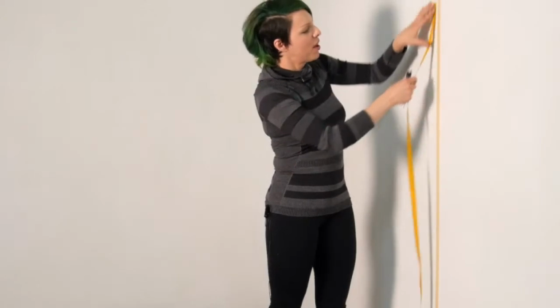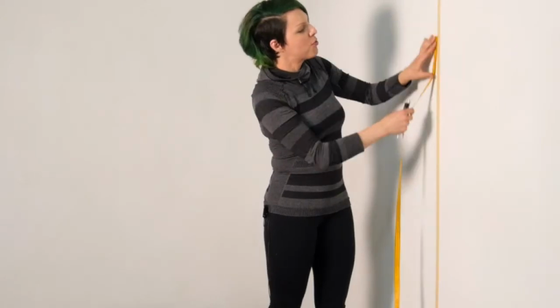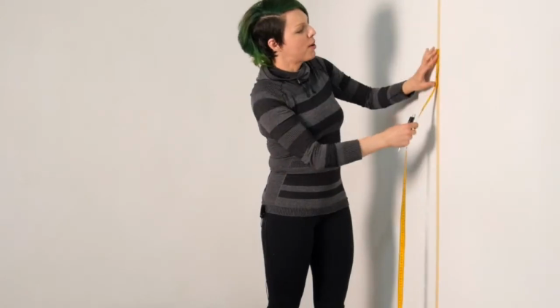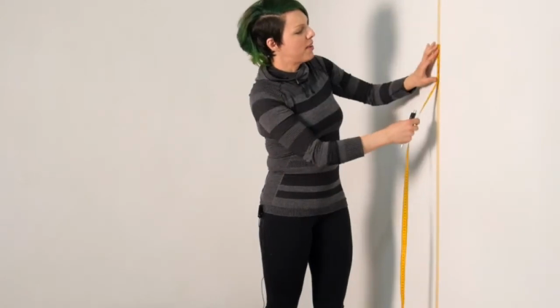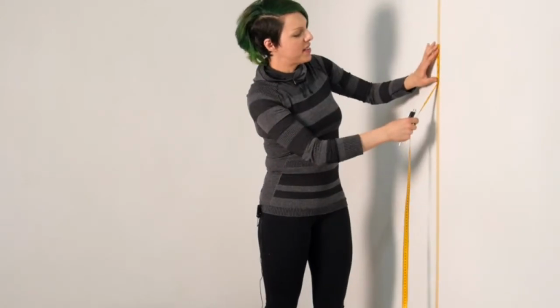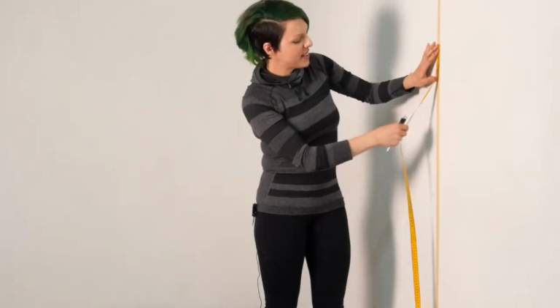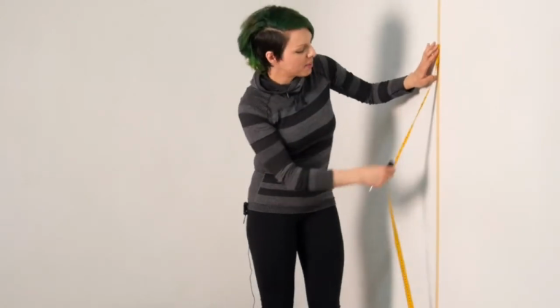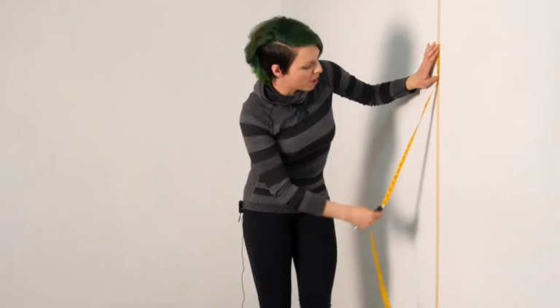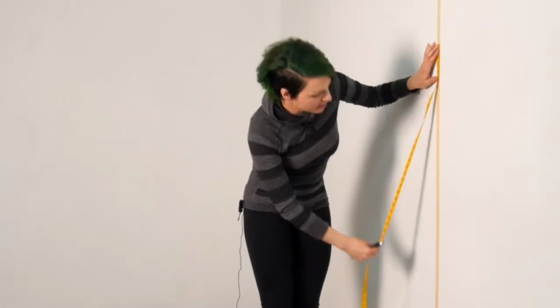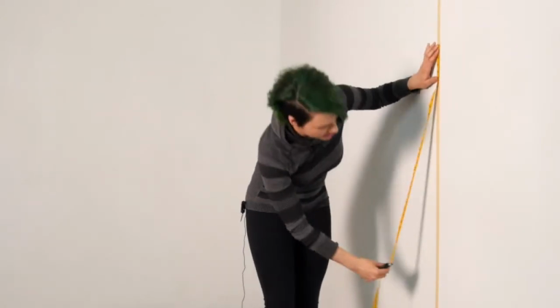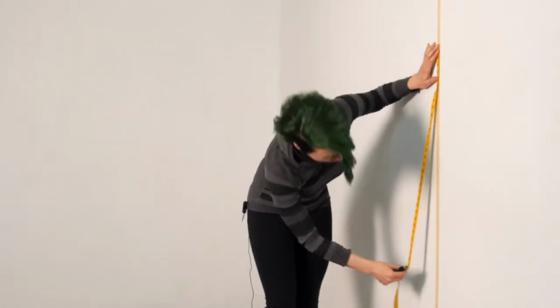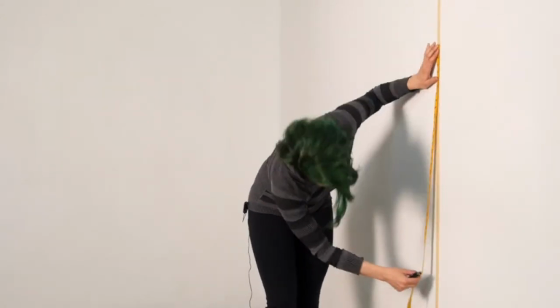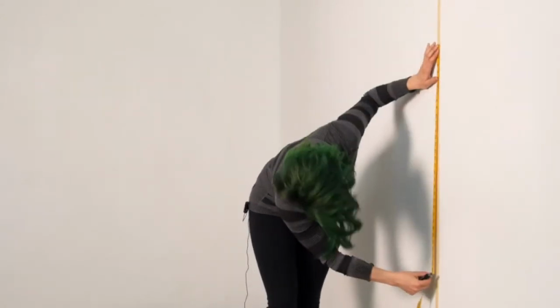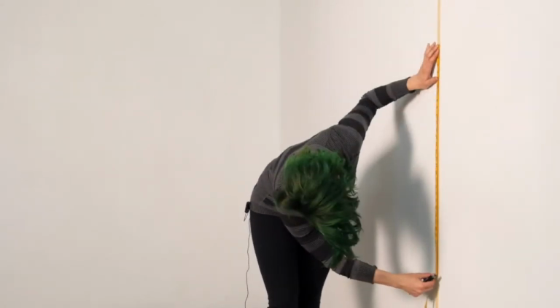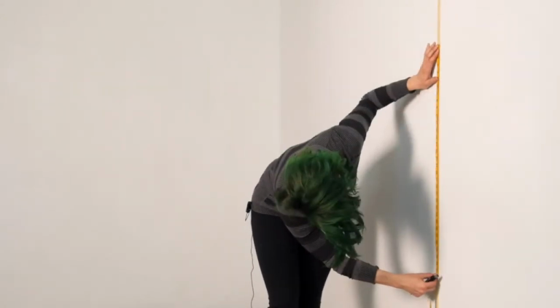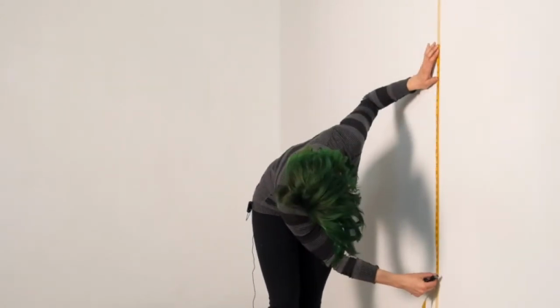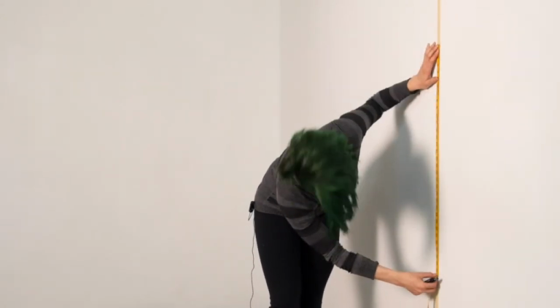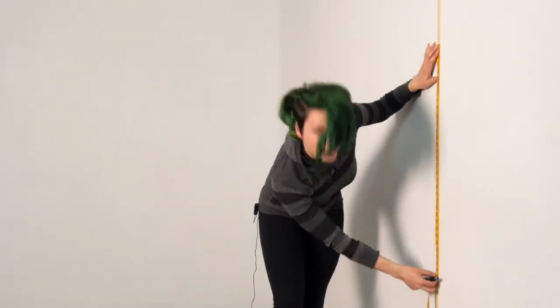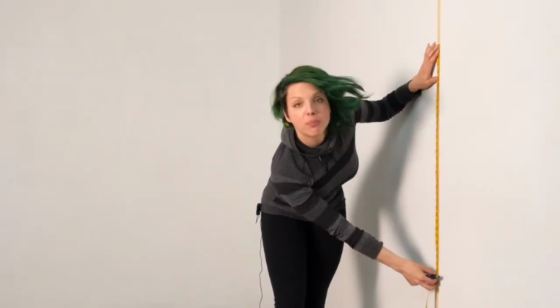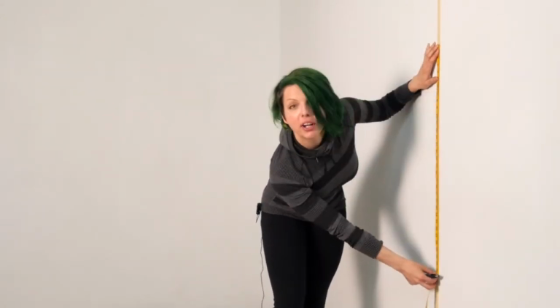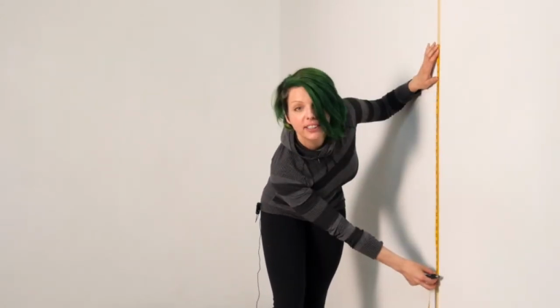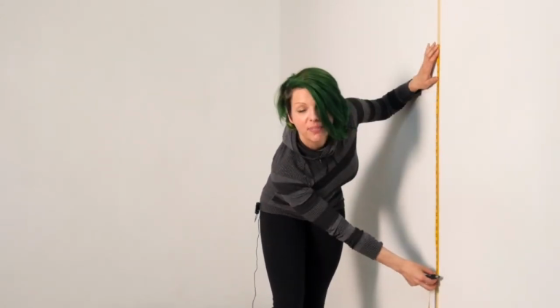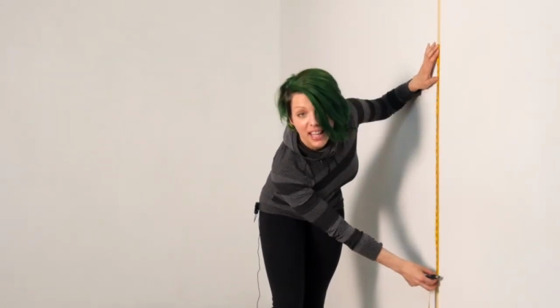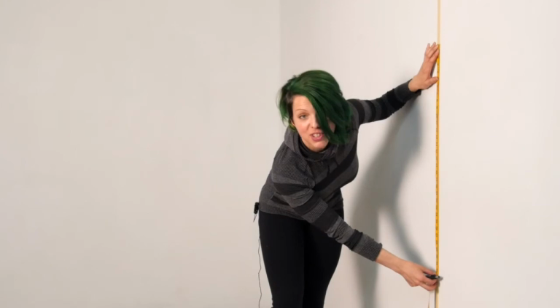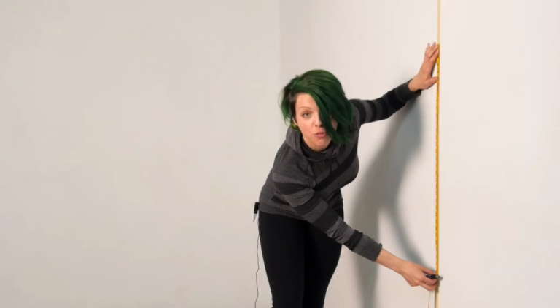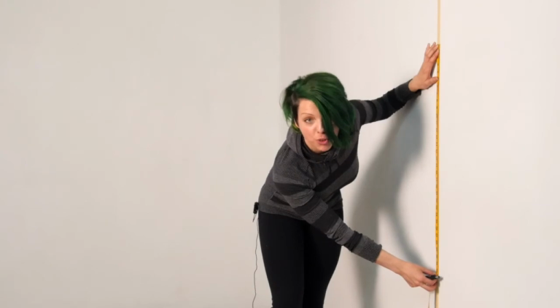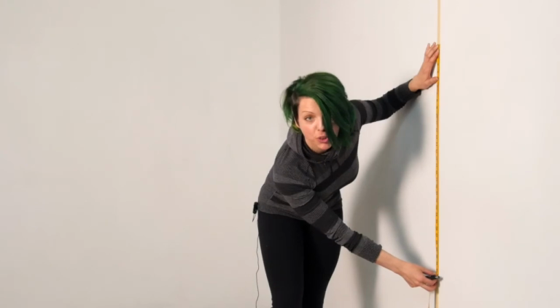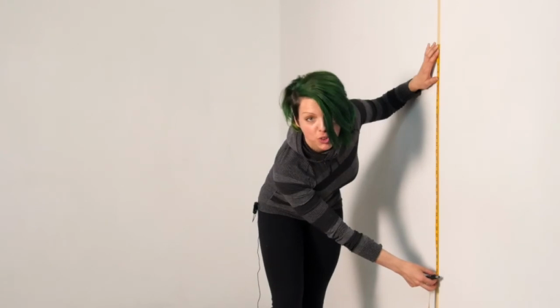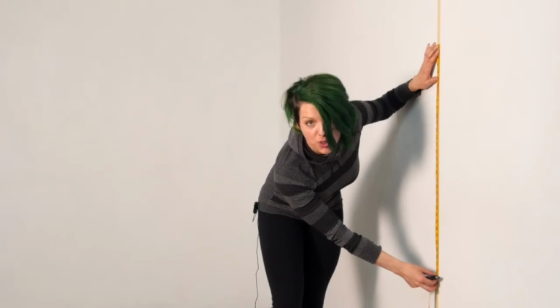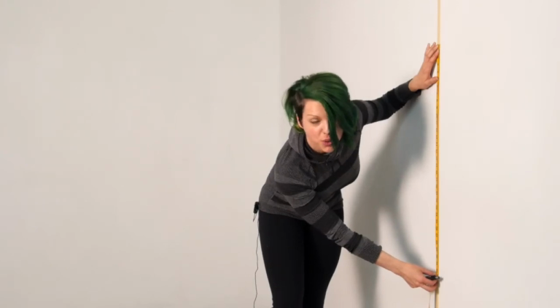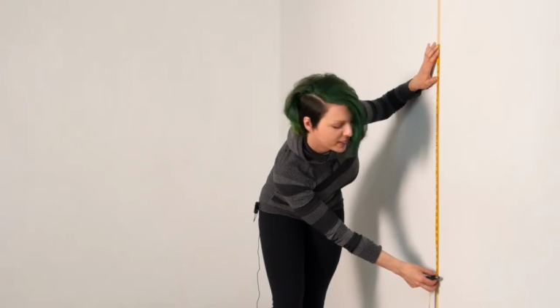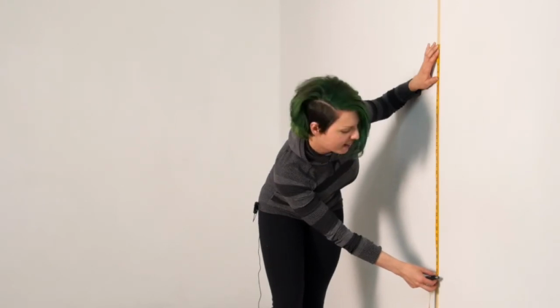Now with the marks you have on the wall, you may step away. These will be your vertical measurements. From the second mark to the third mark — the third mark is your vertical torso length.